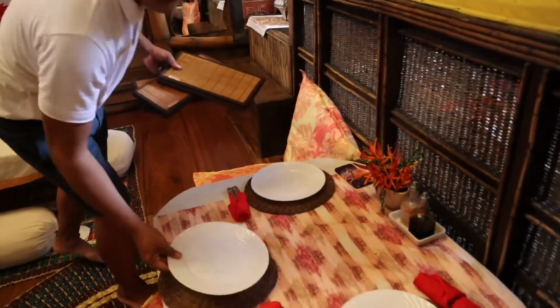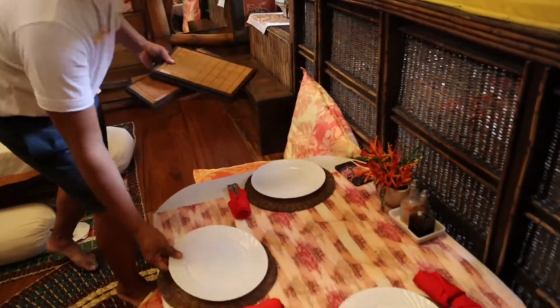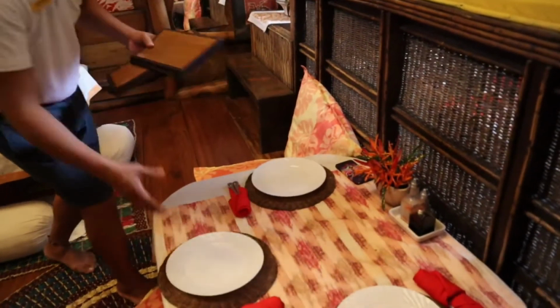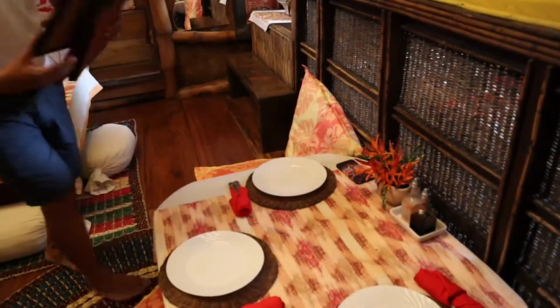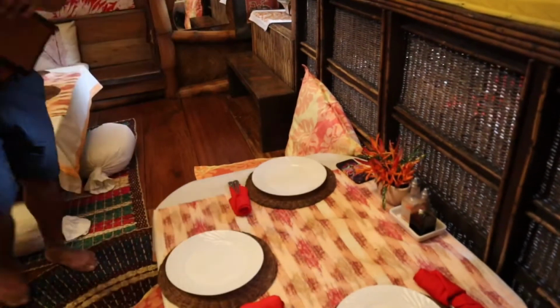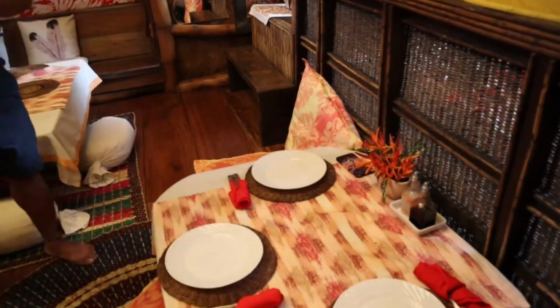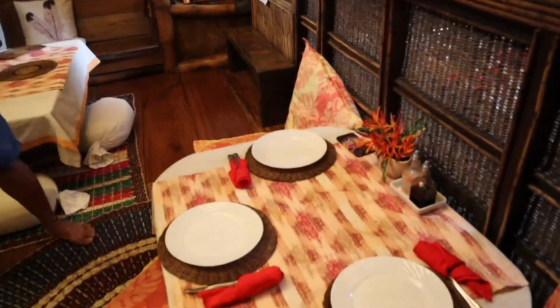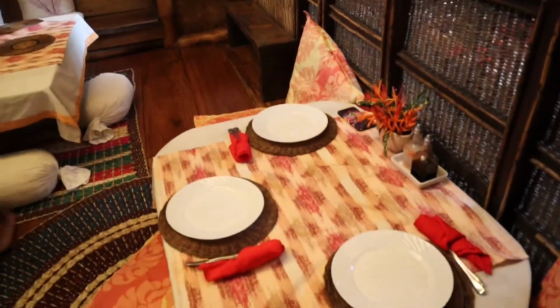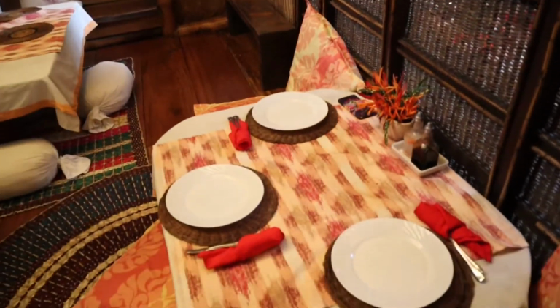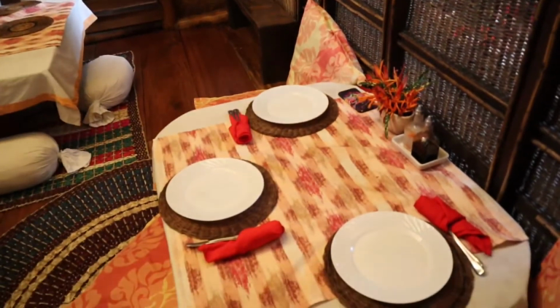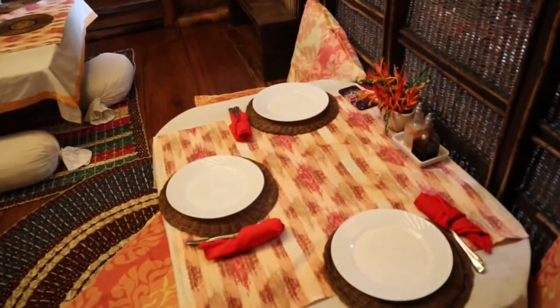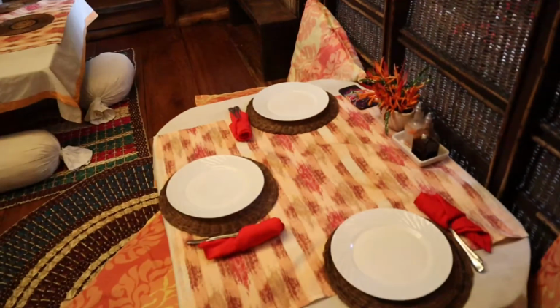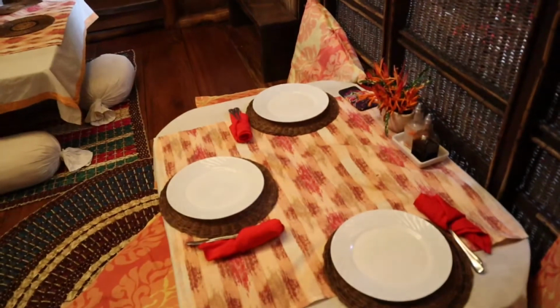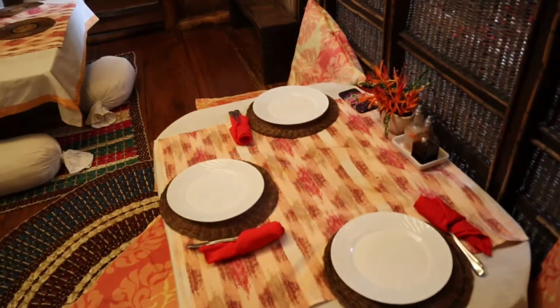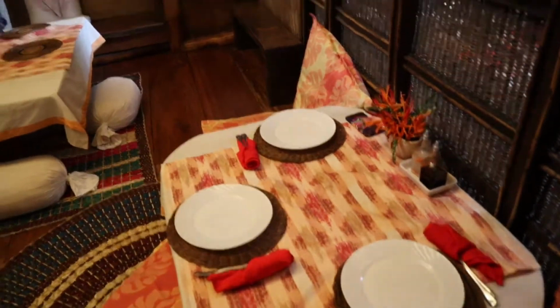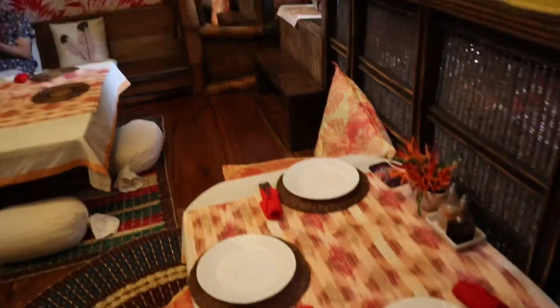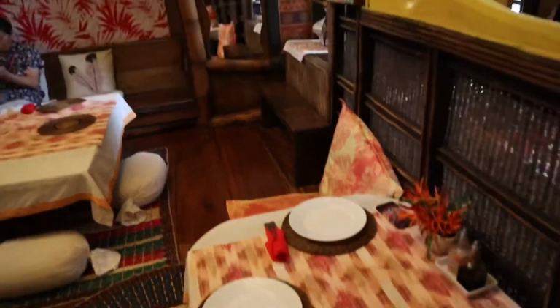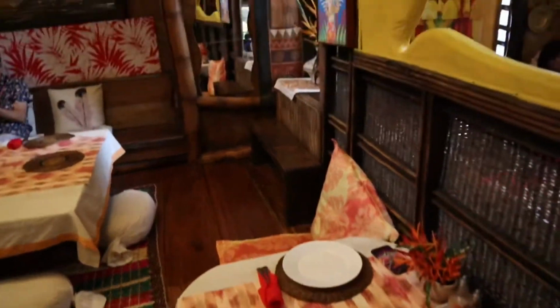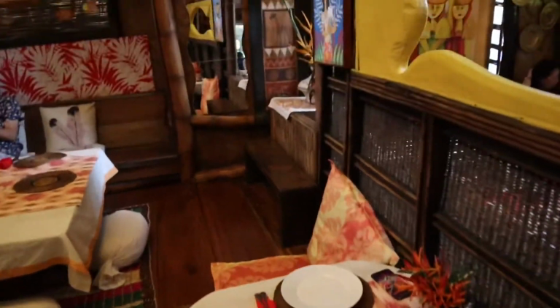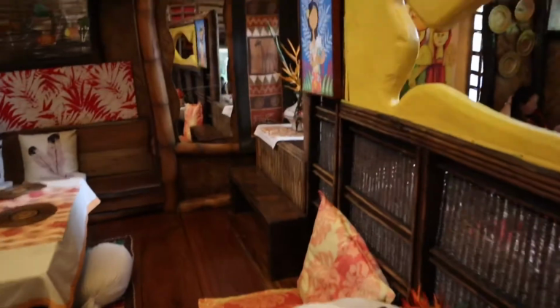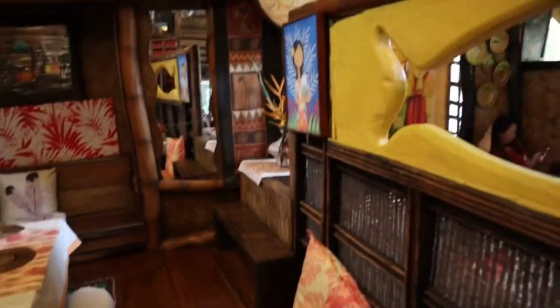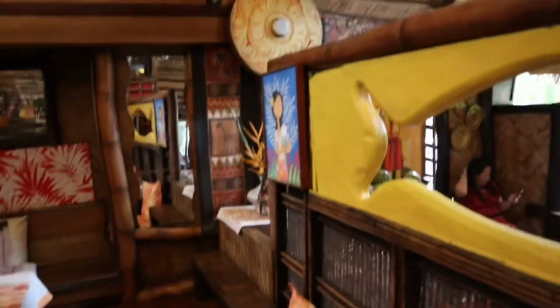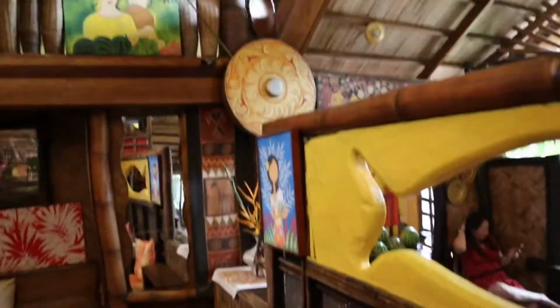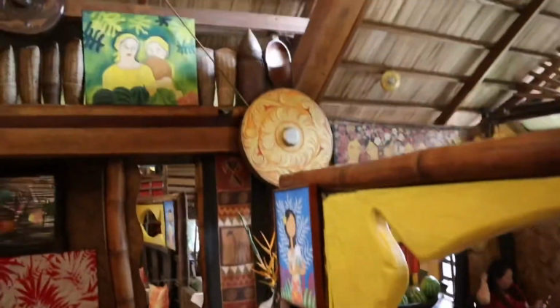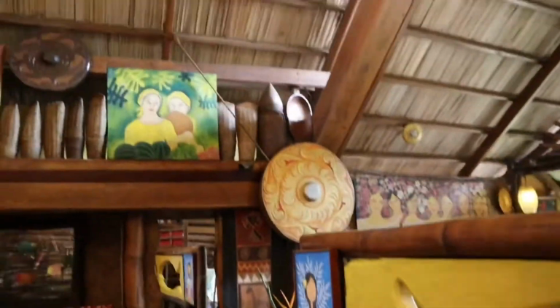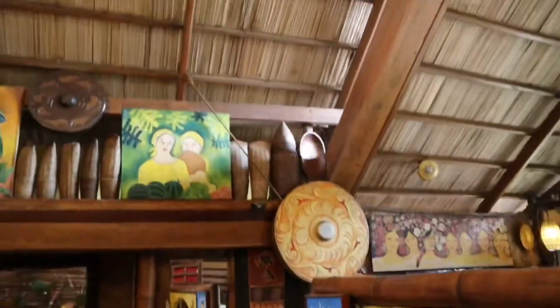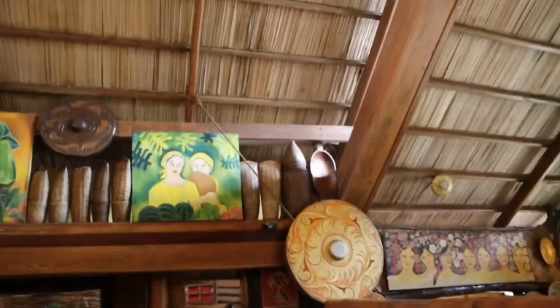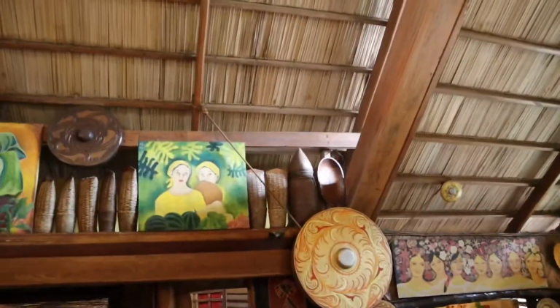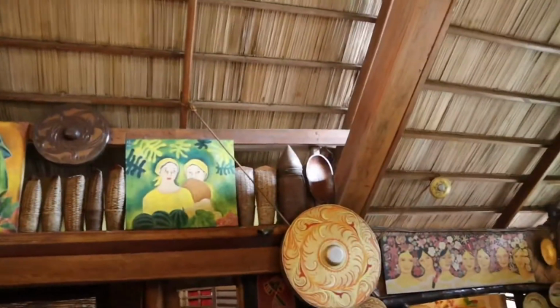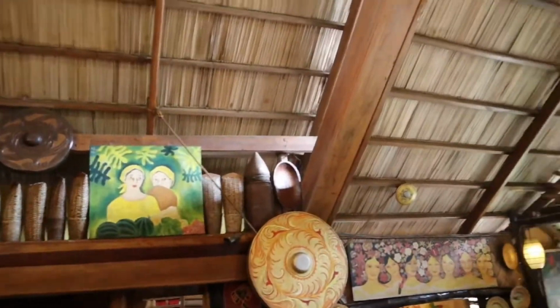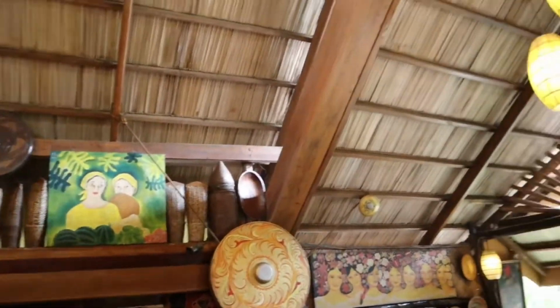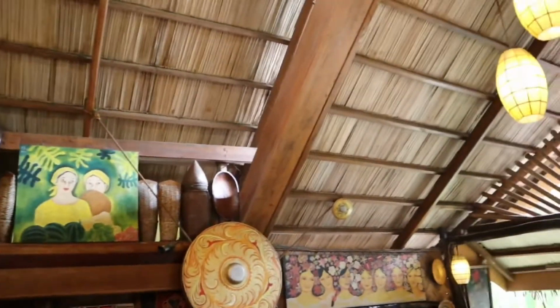The waiters are so friendly. All of them are very nice.